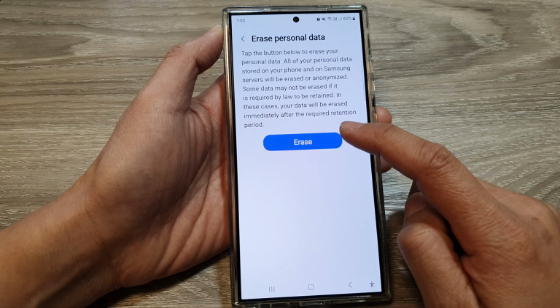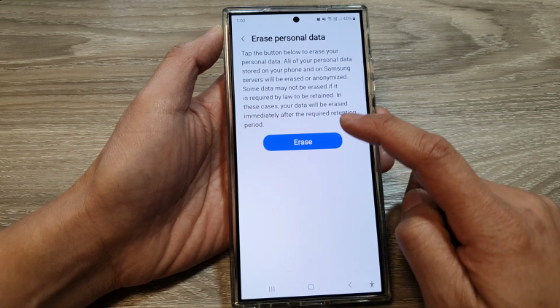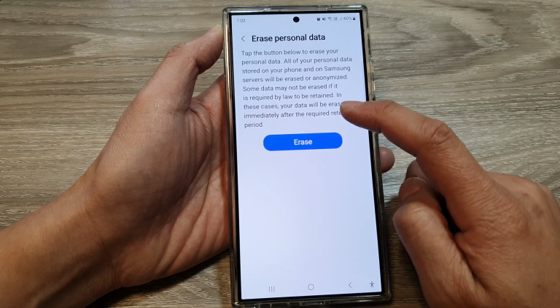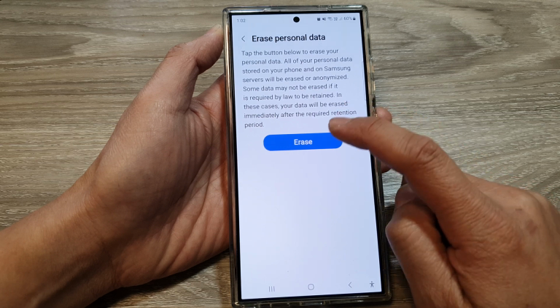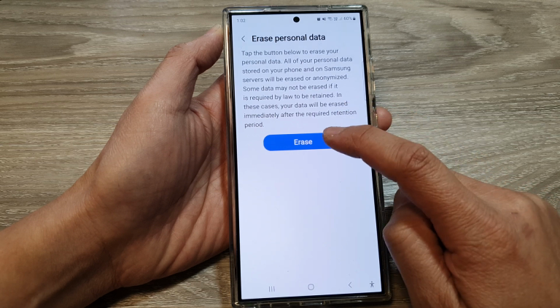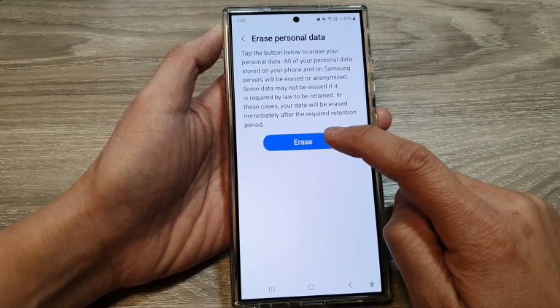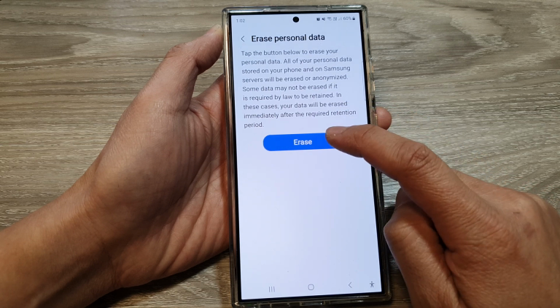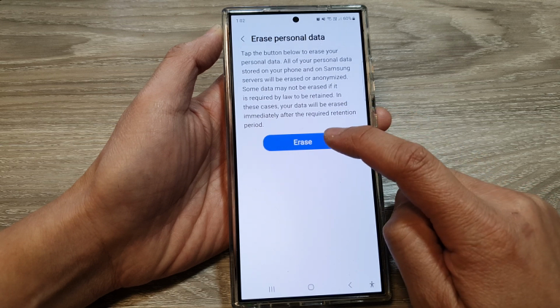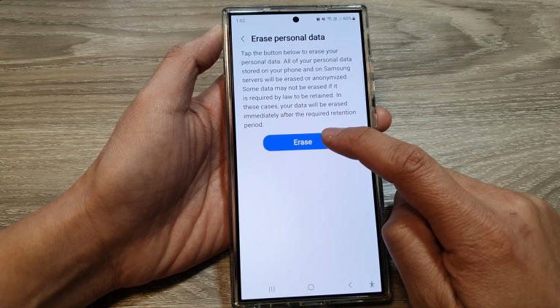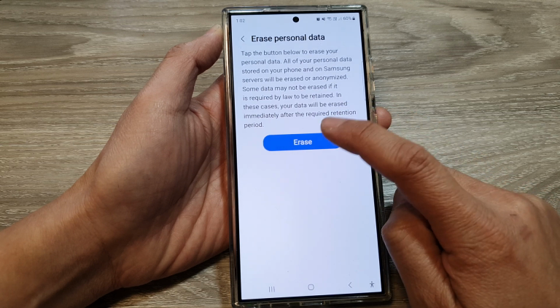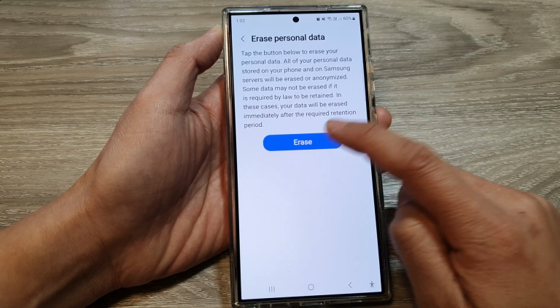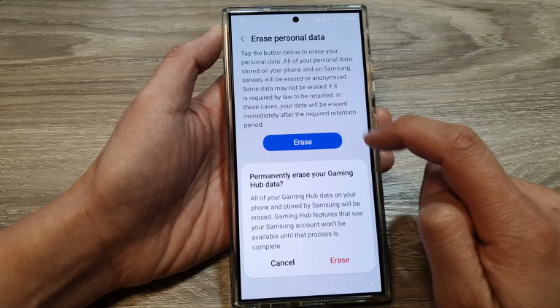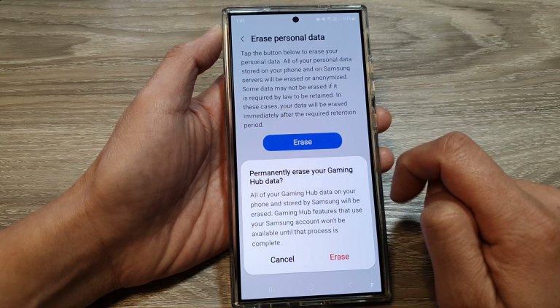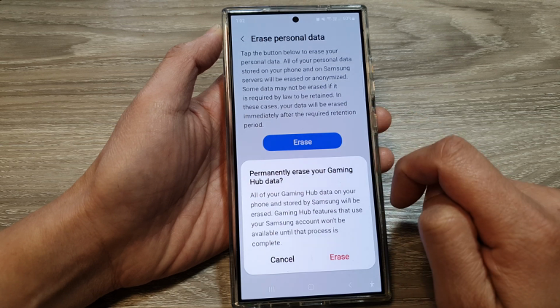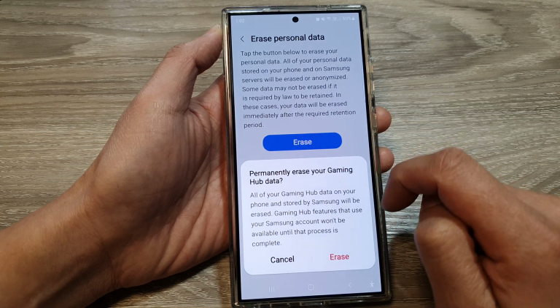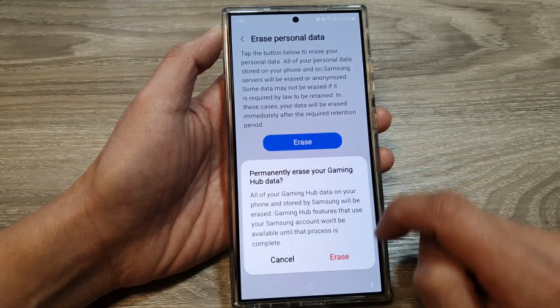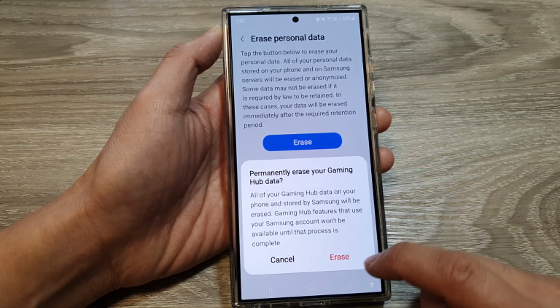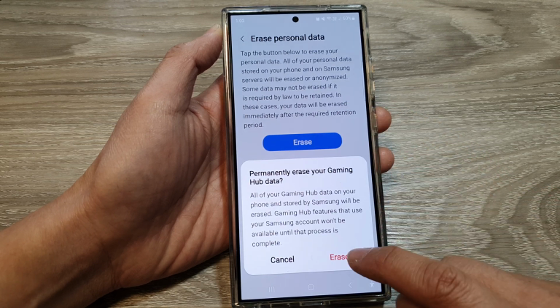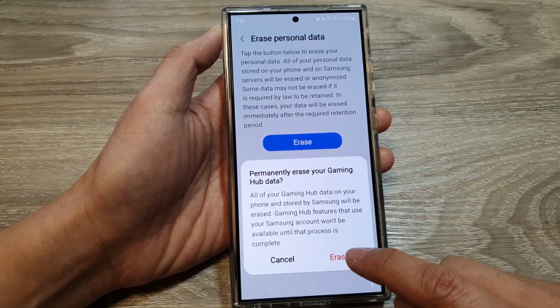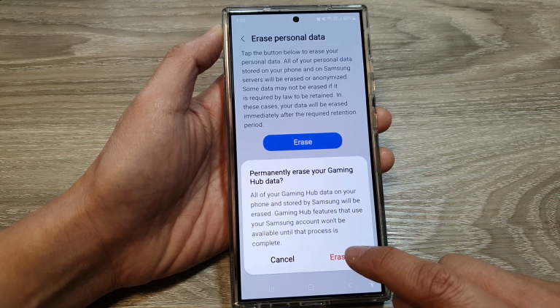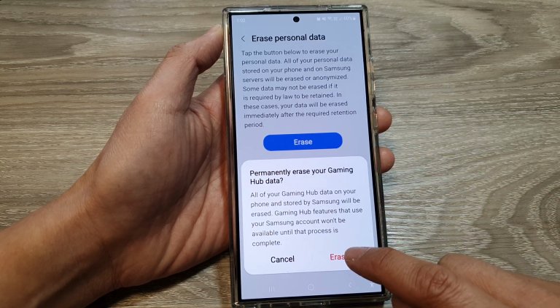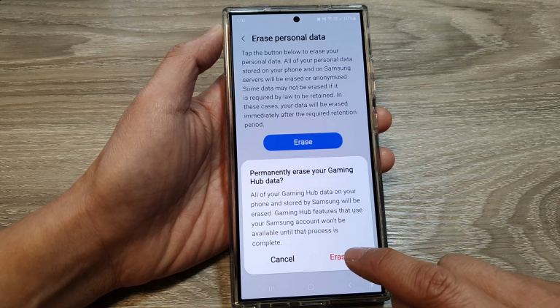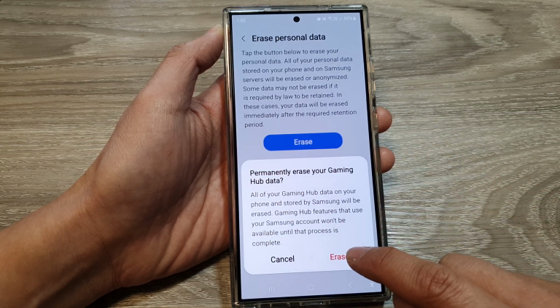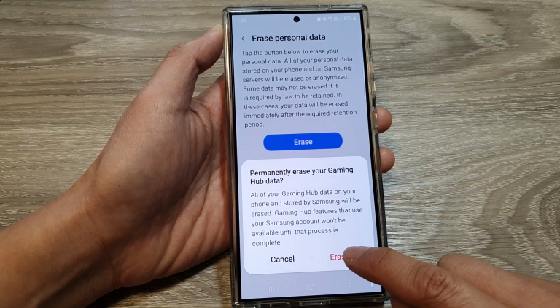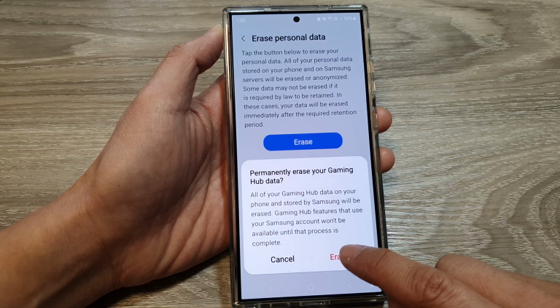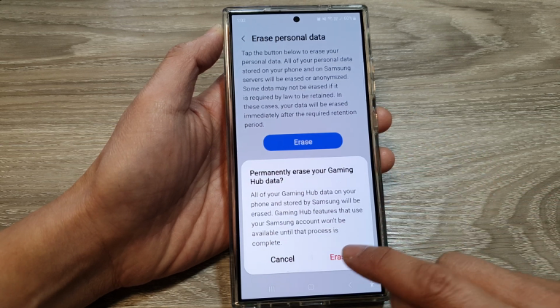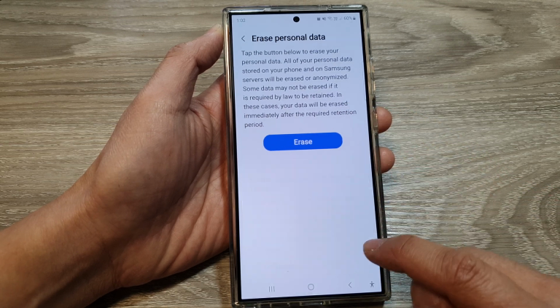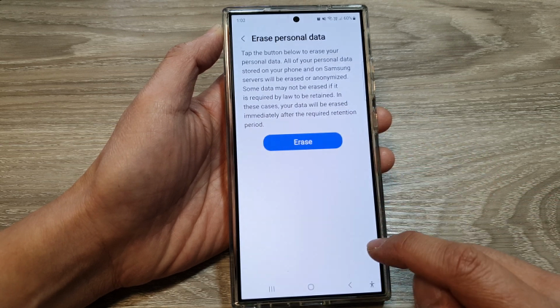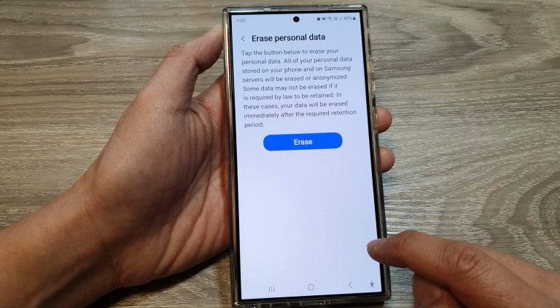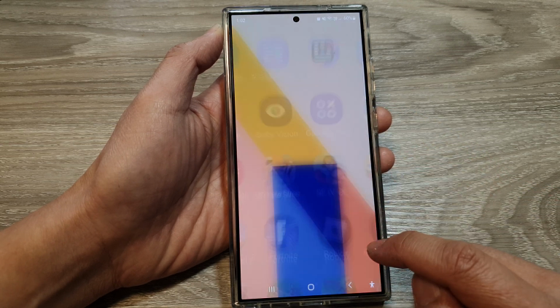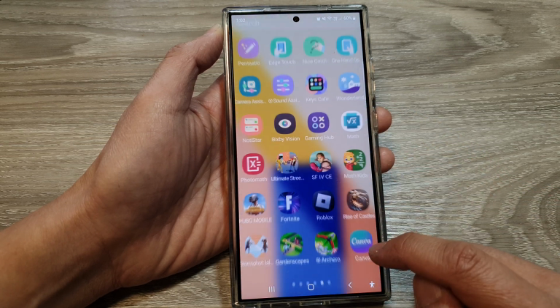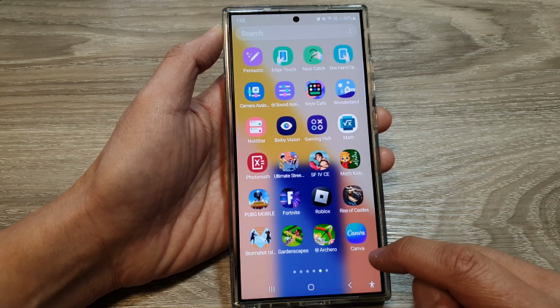Then tap on erase. Next, tap on erase again to confirm.